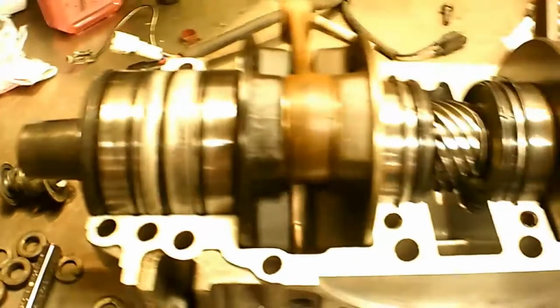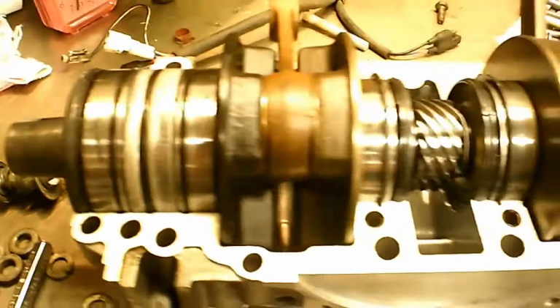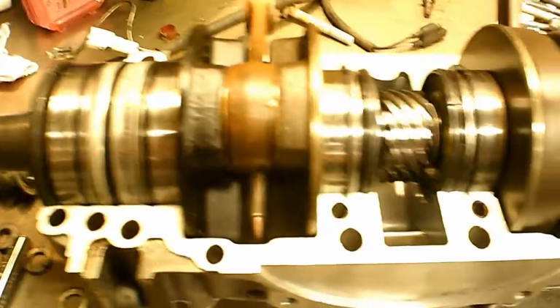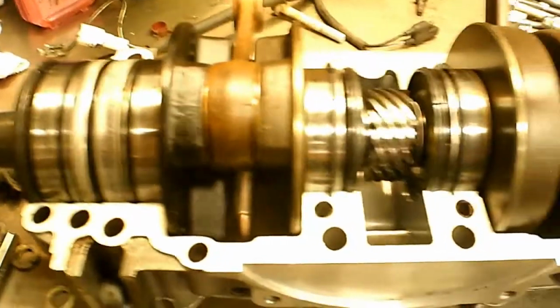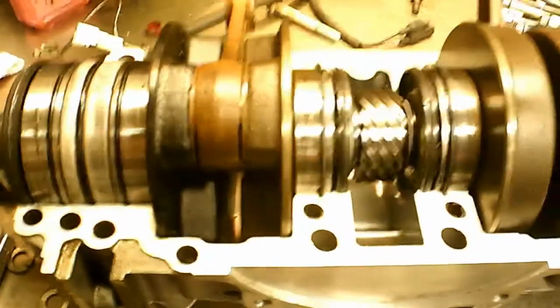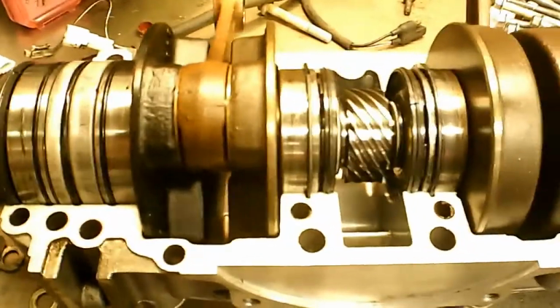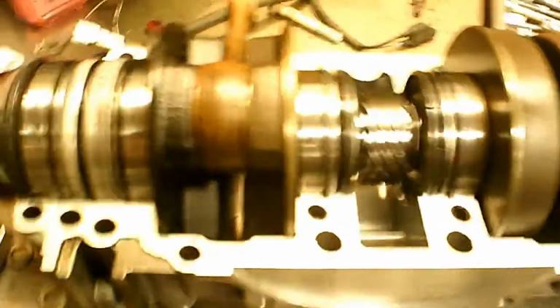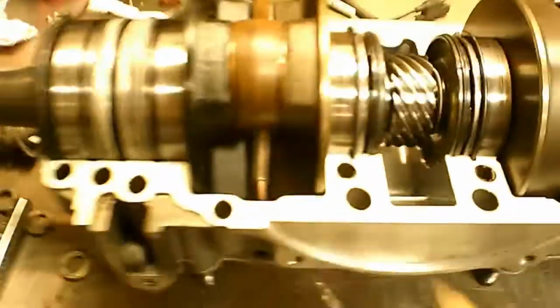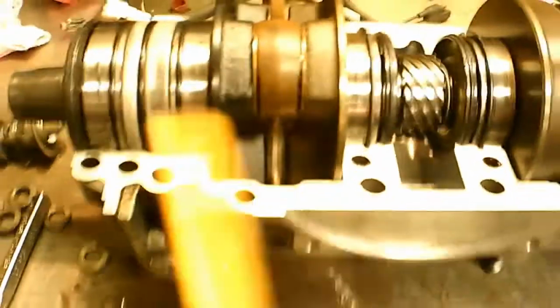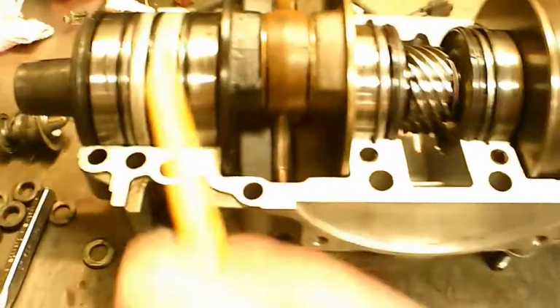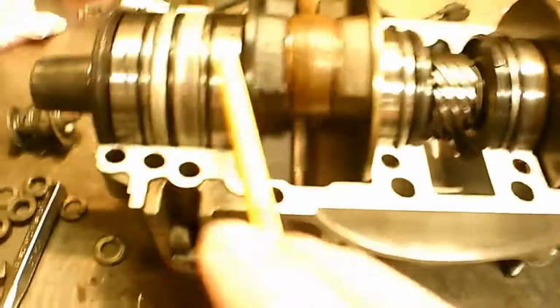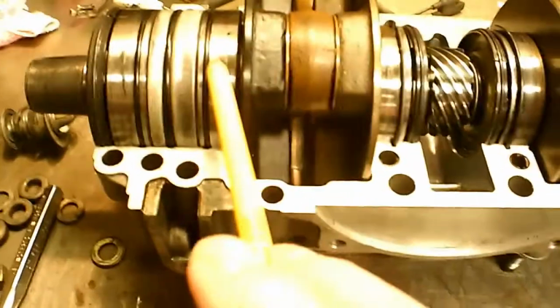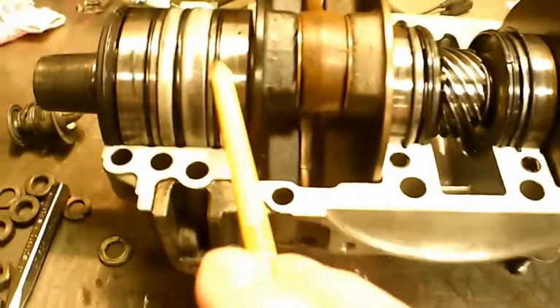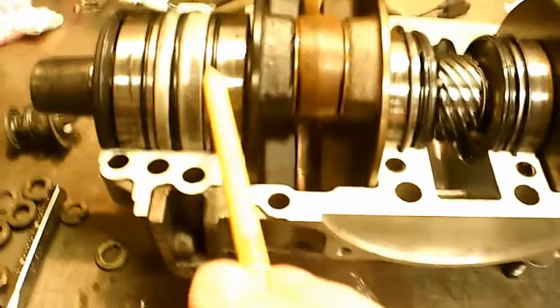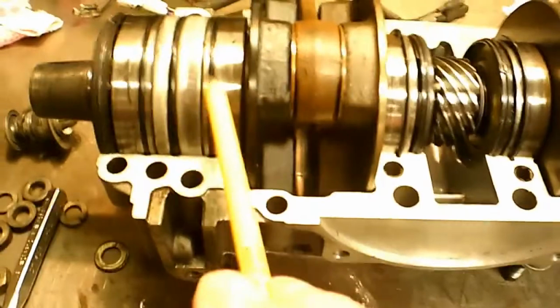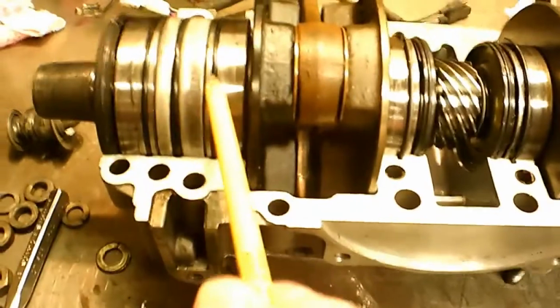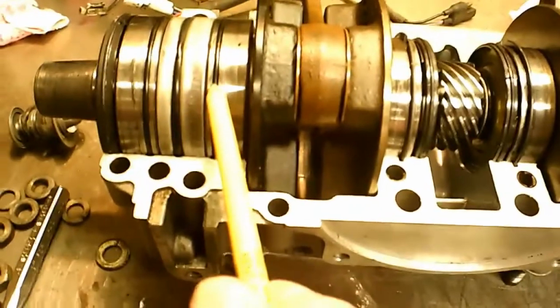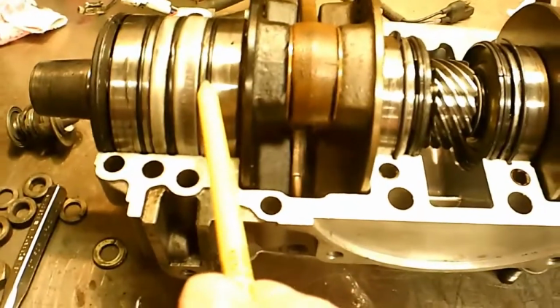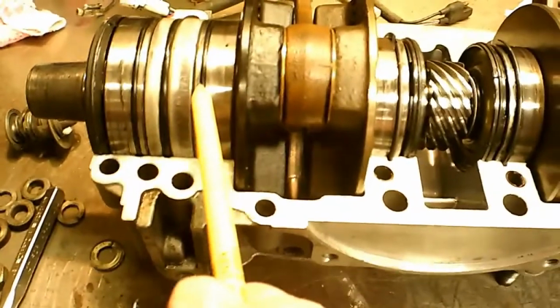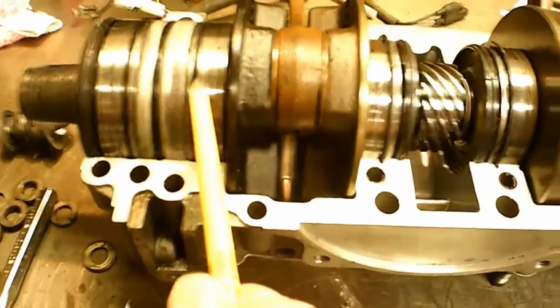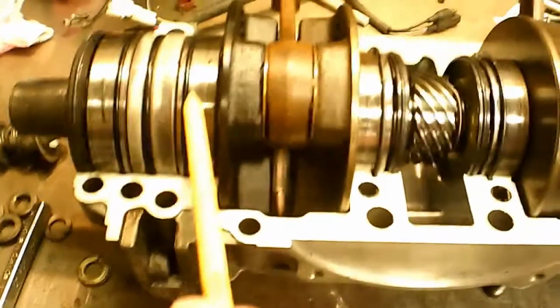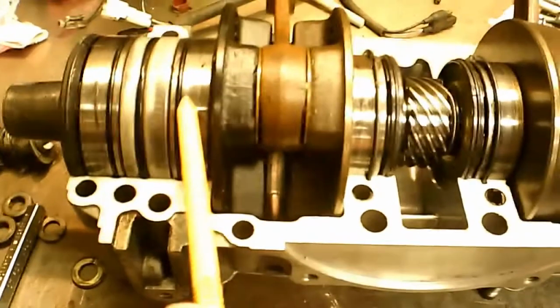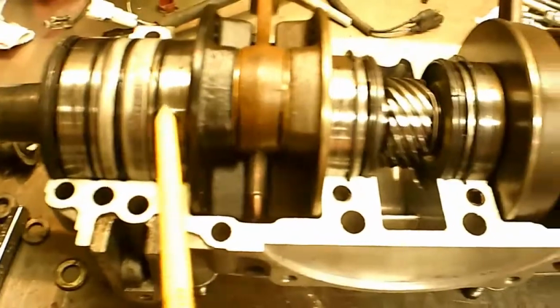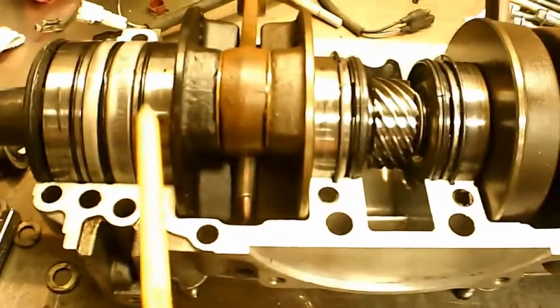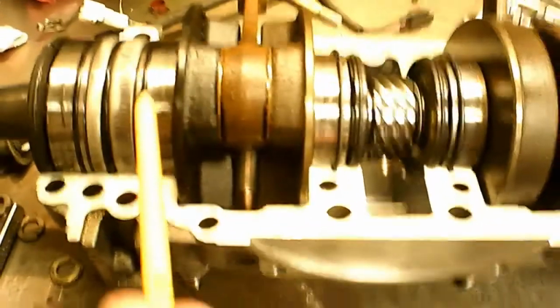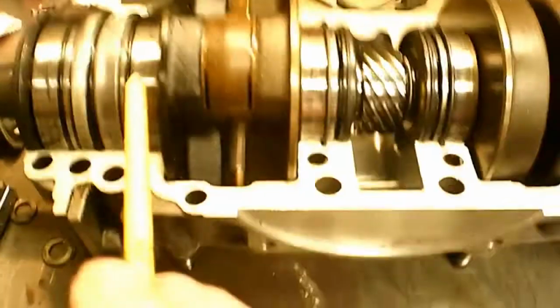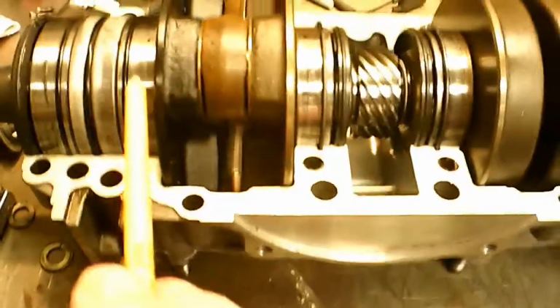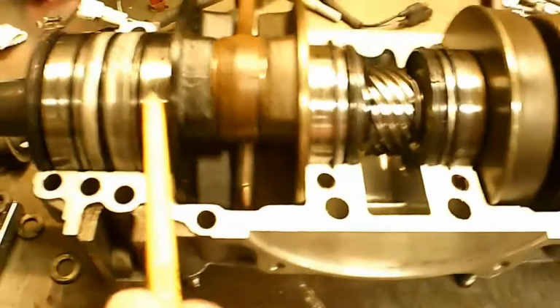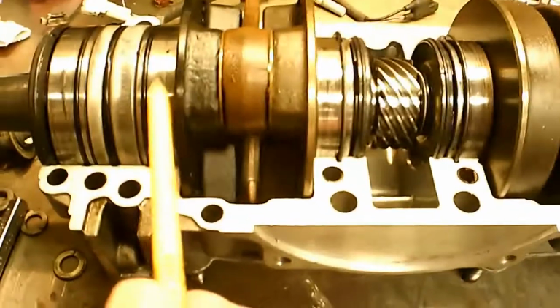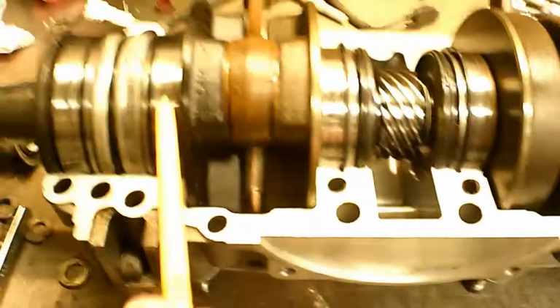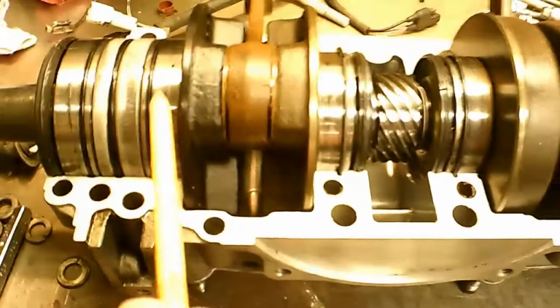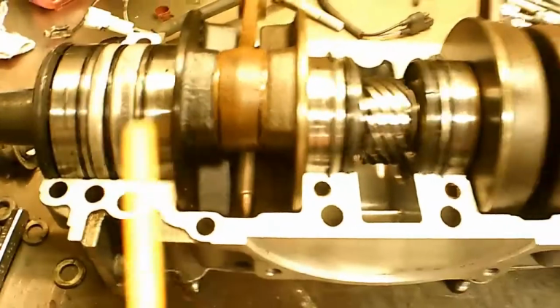This is on this 583 engine — these bearings are quite a bit larger here on the 583 on the PTO end.